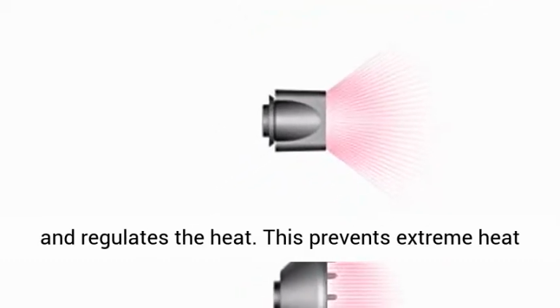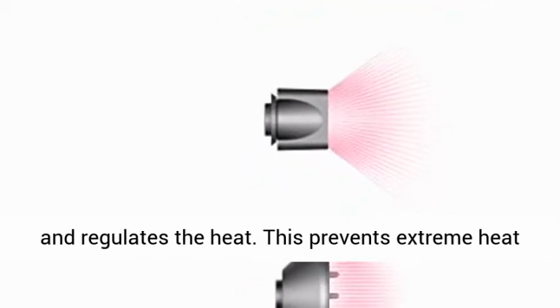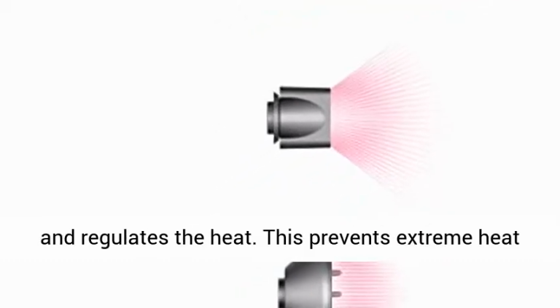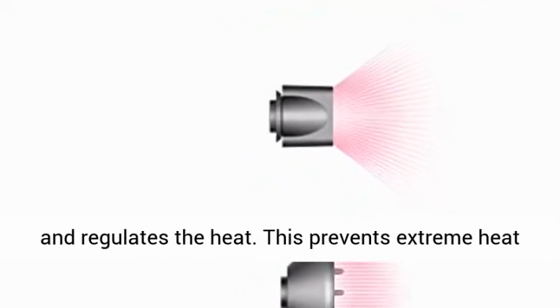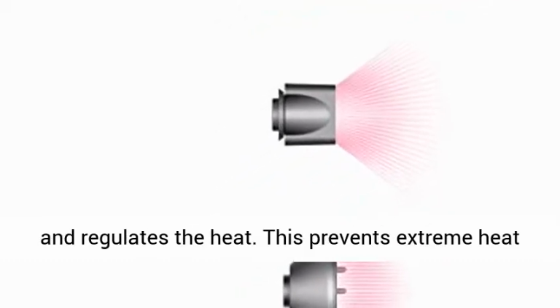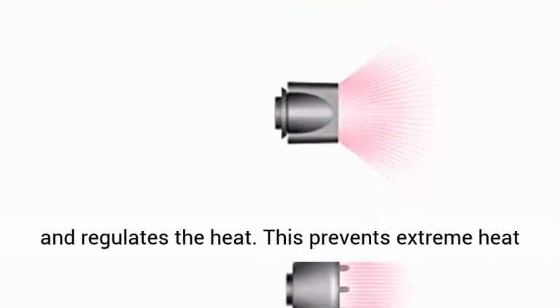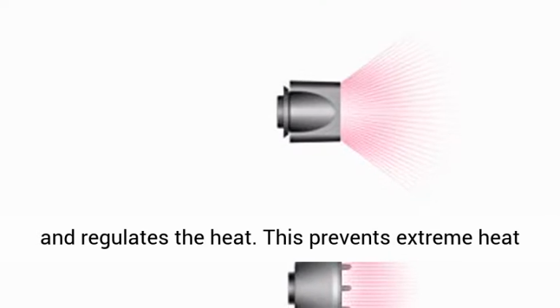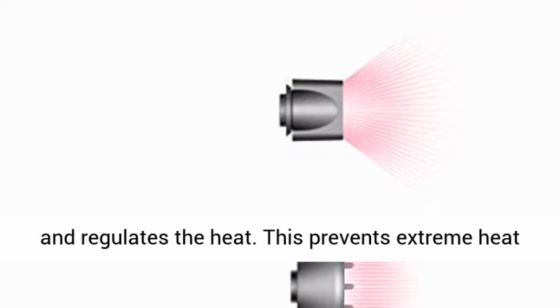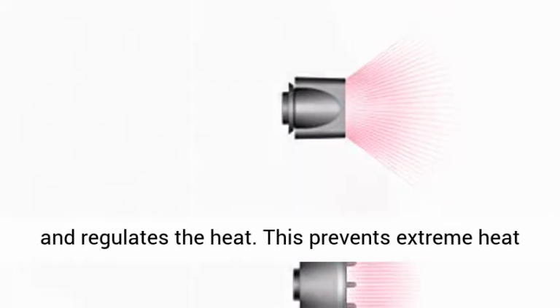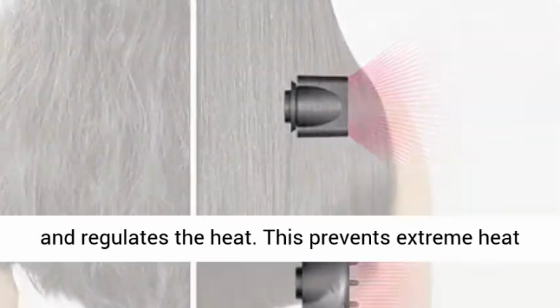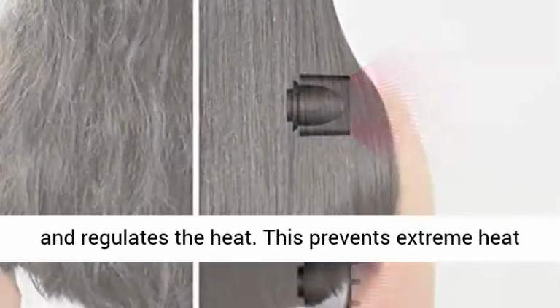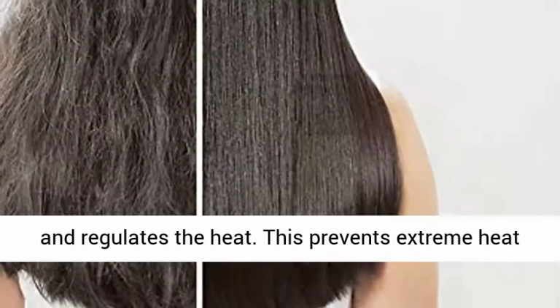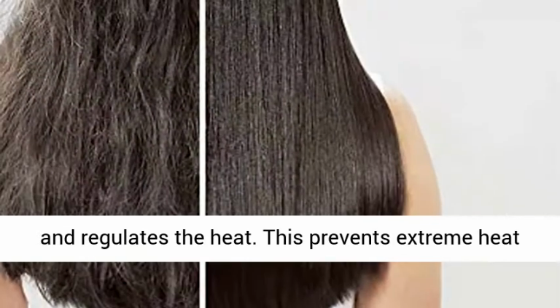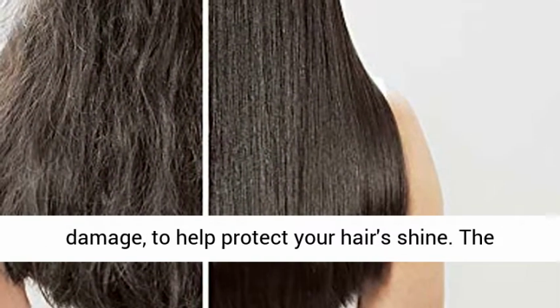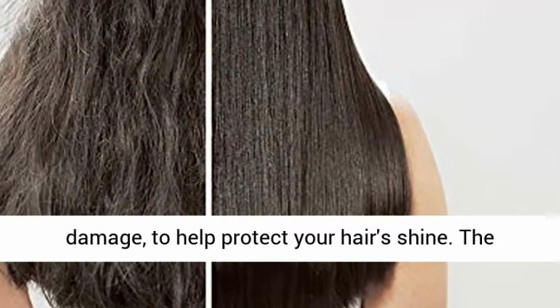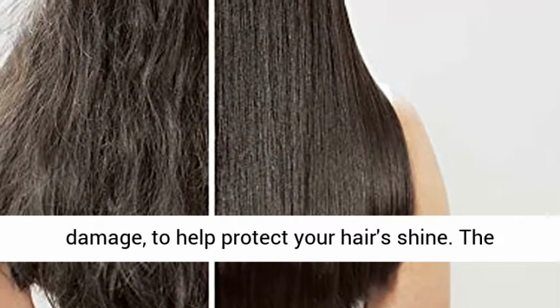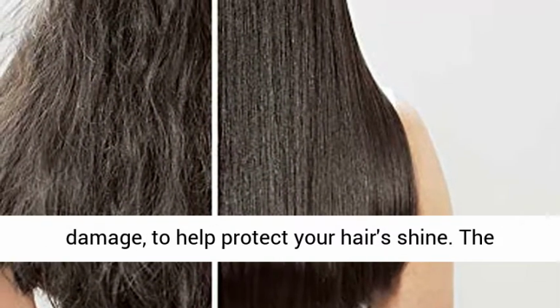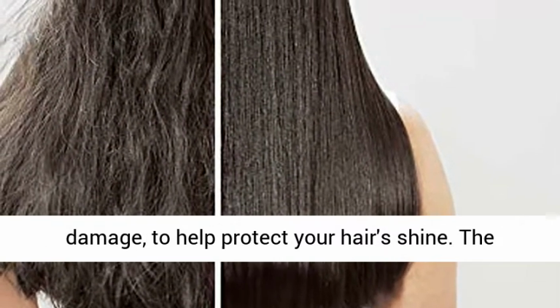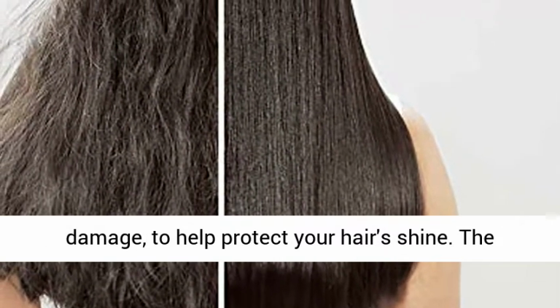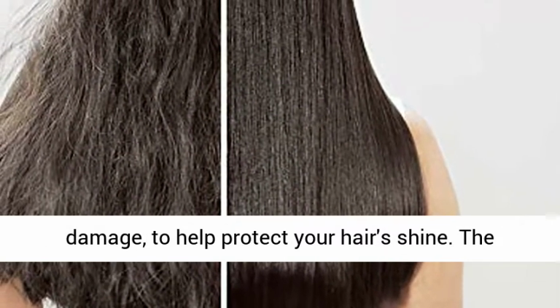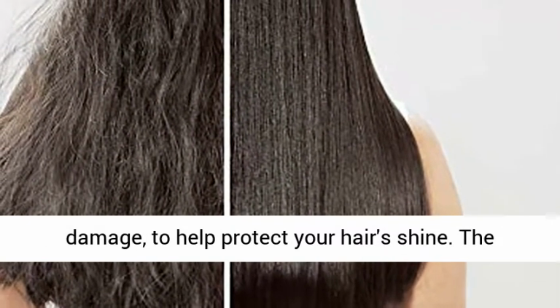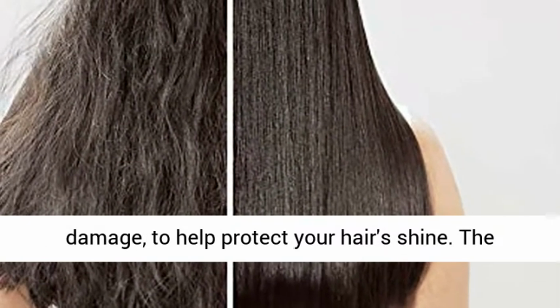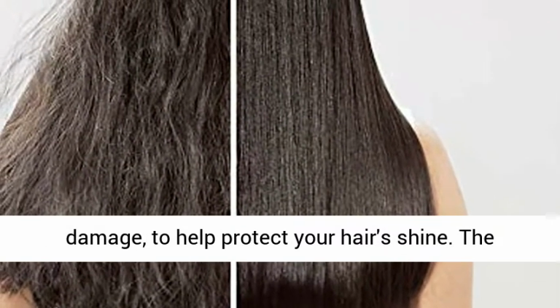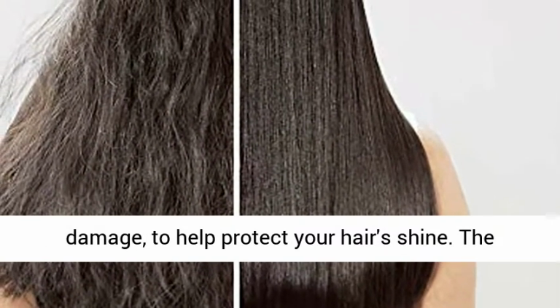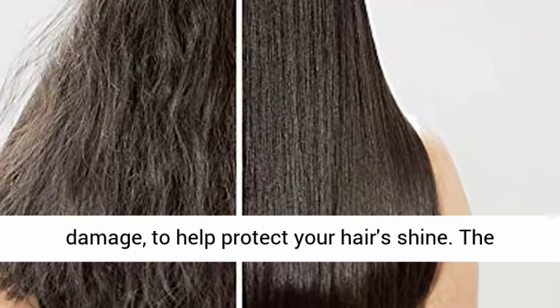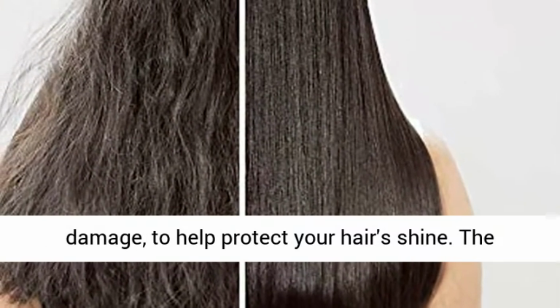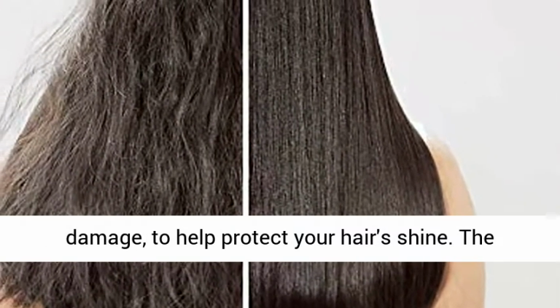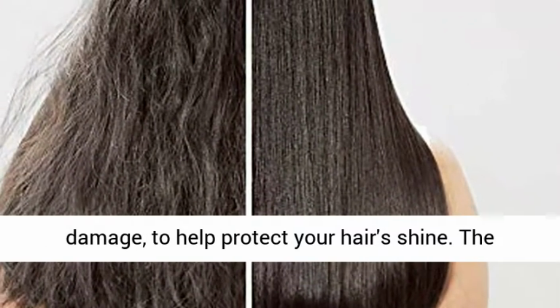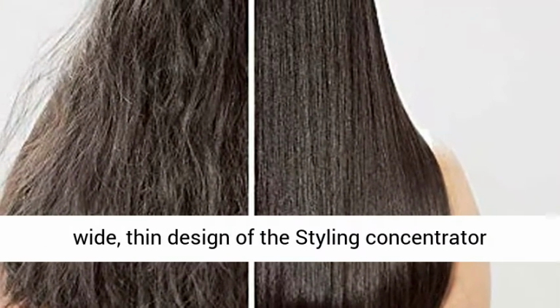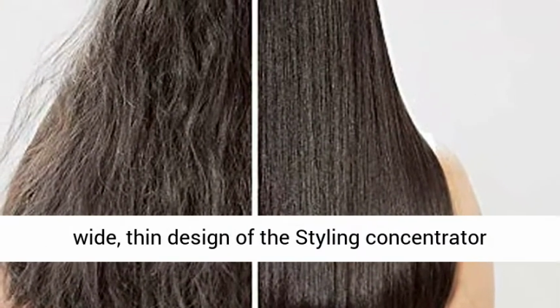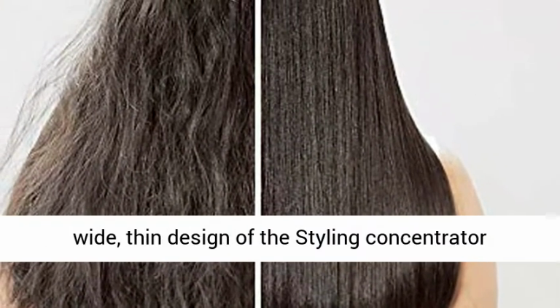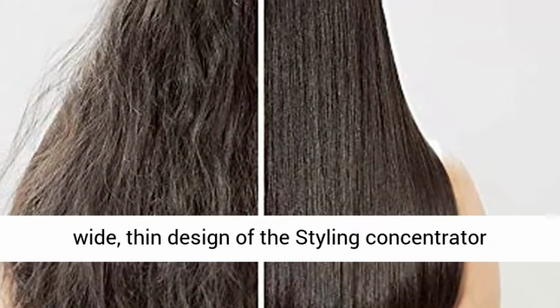The Dyson Supersonic Hair Dryer measures air temperature over 40 times a second and regulates the heat. This prevents extreme heat damage to help protect your hair's shine.